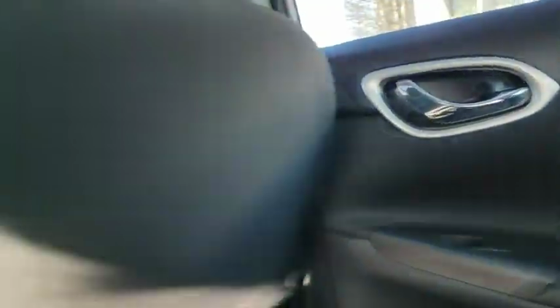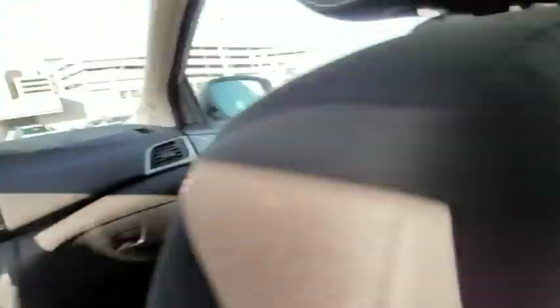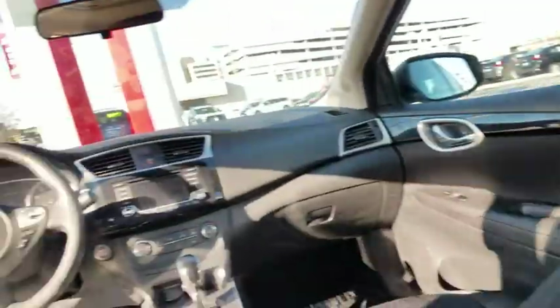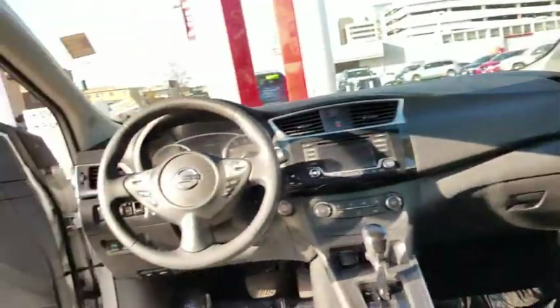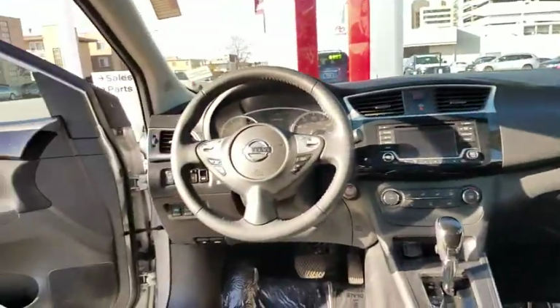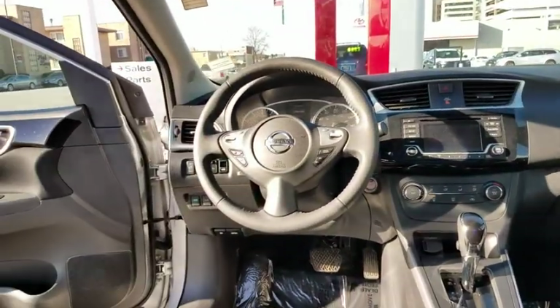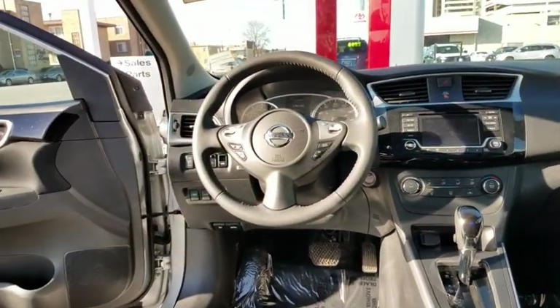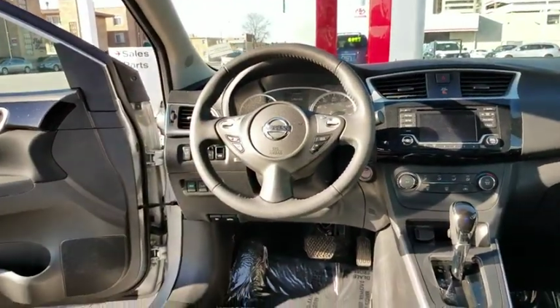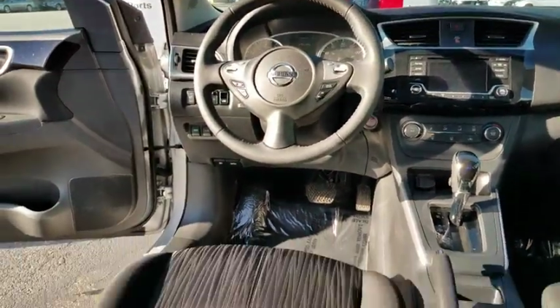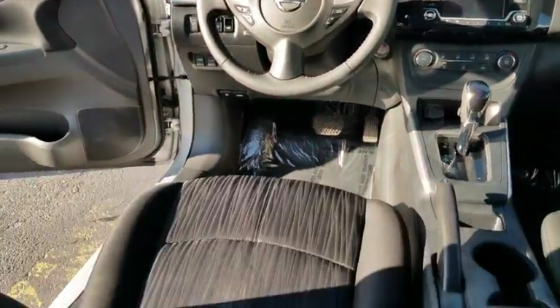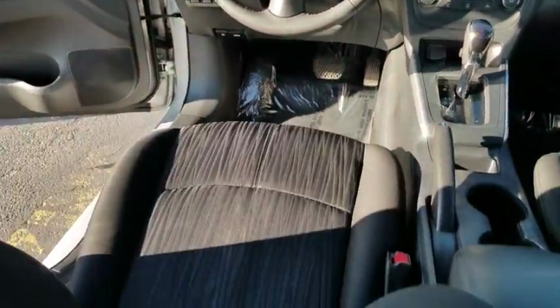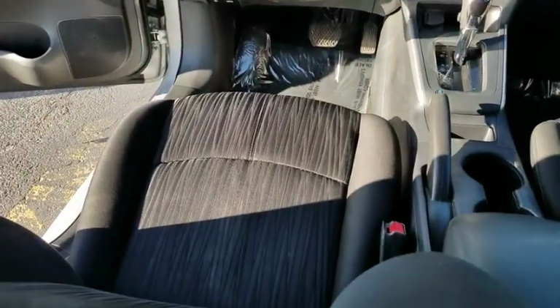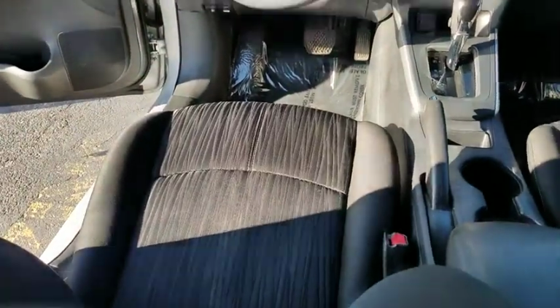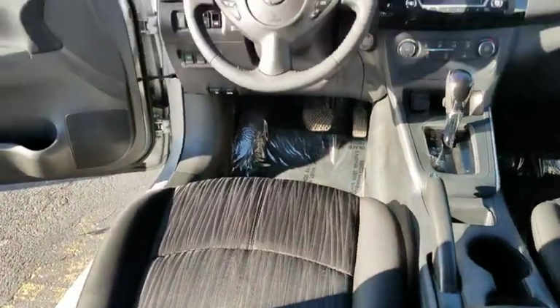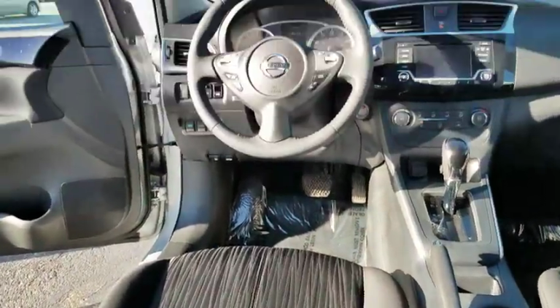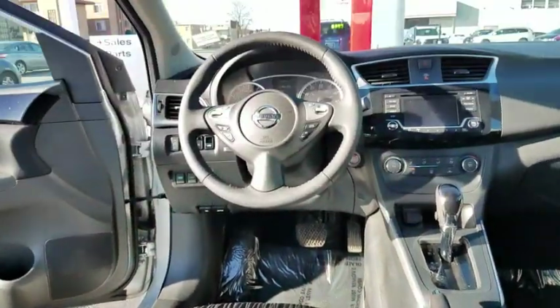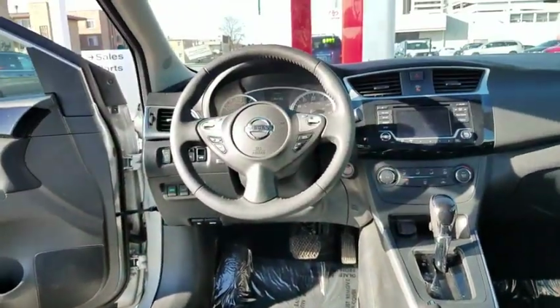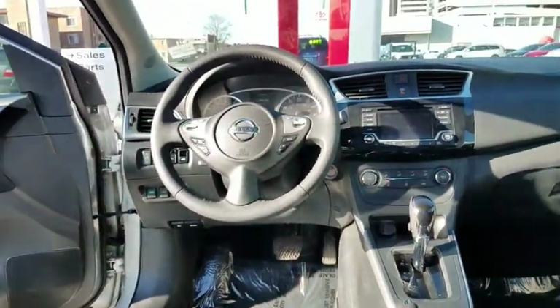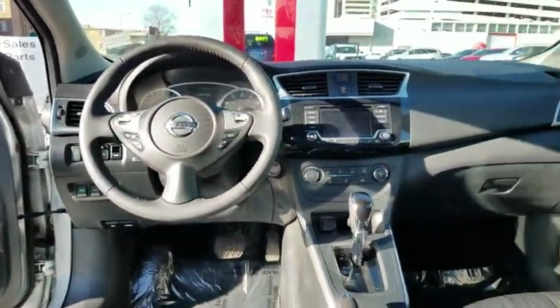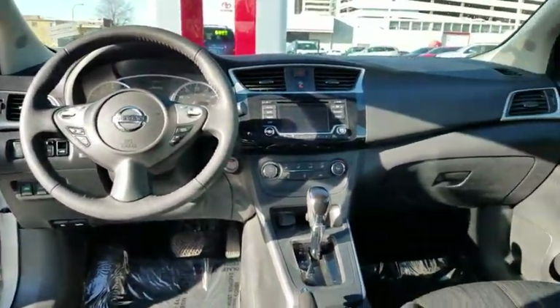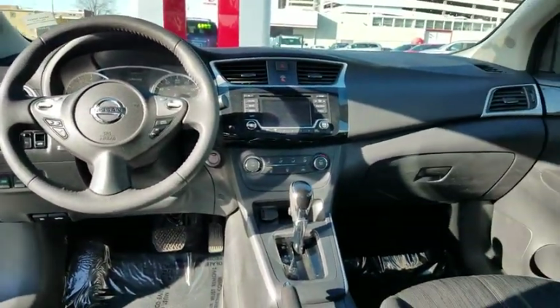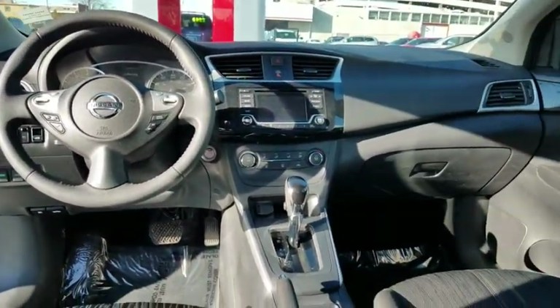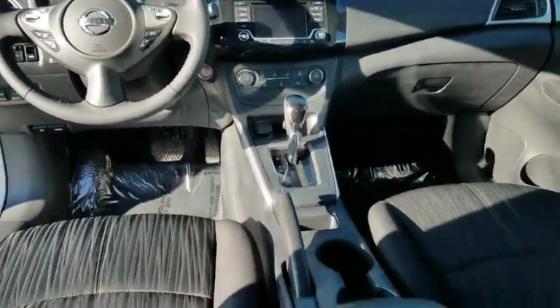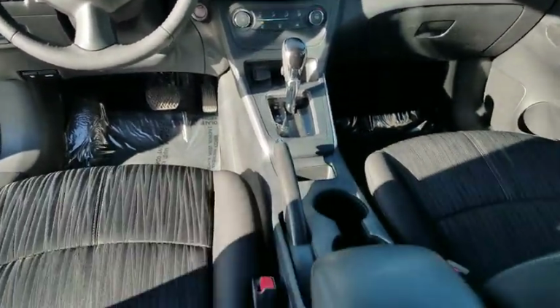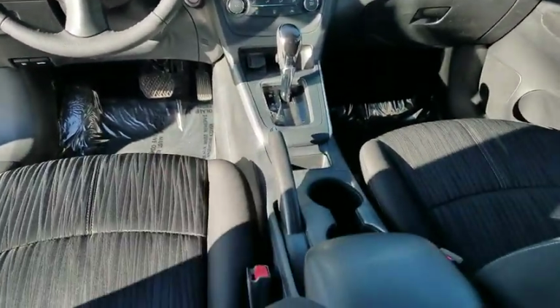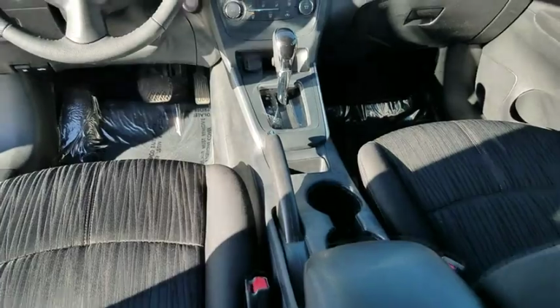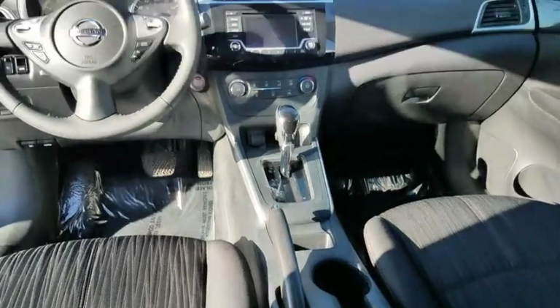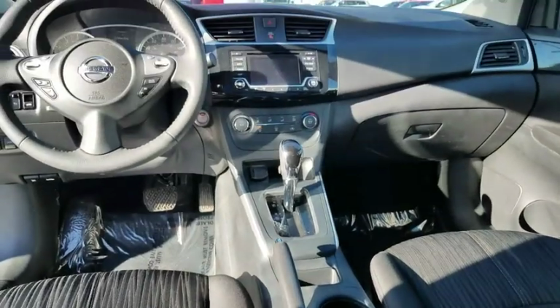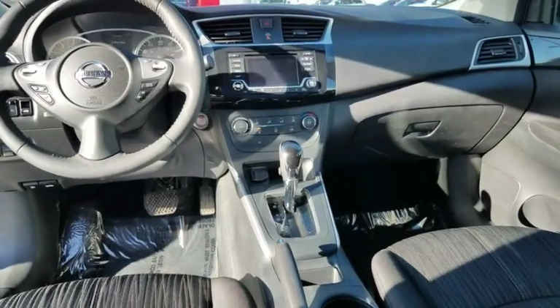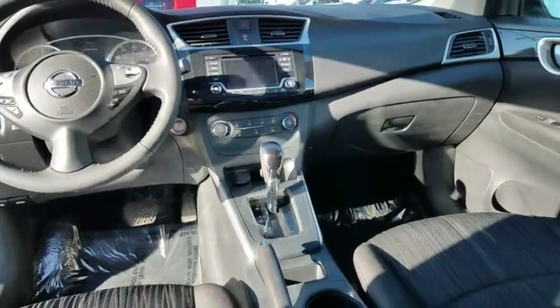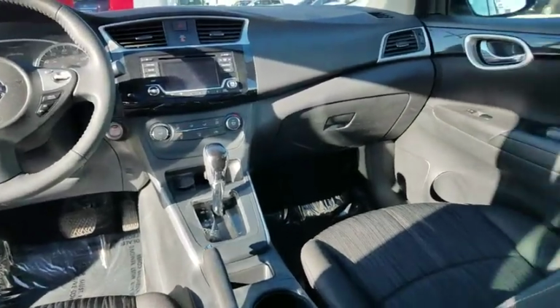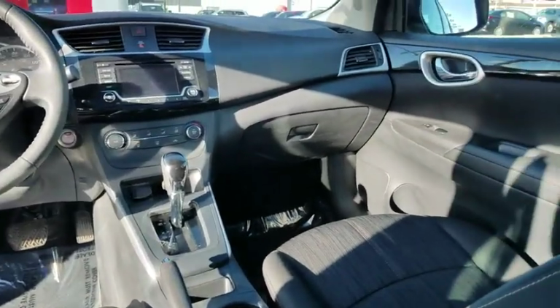Front-wheel drive, child safety locks, CD player, MP3 player, power windows.